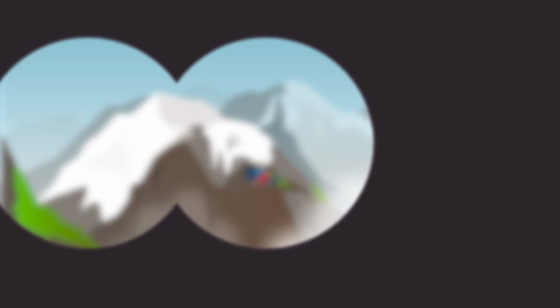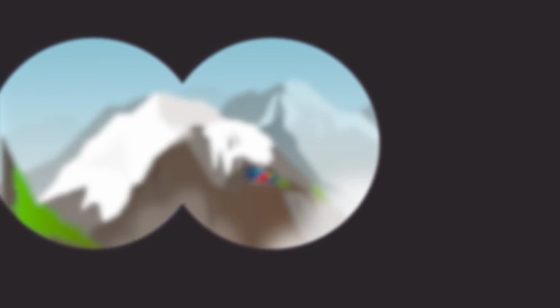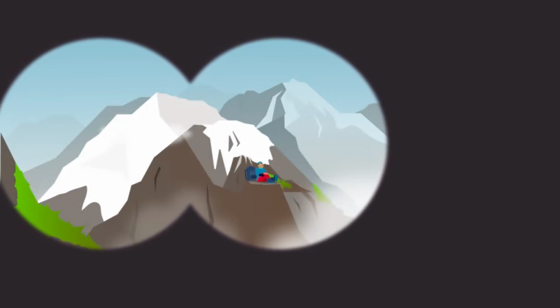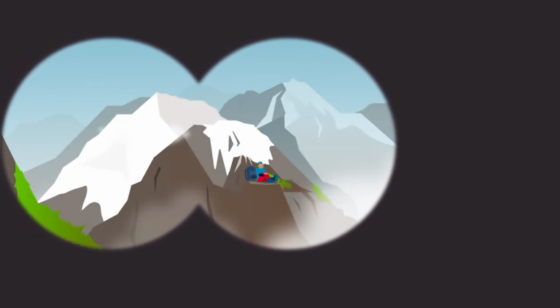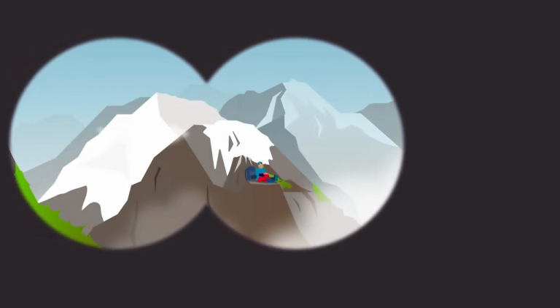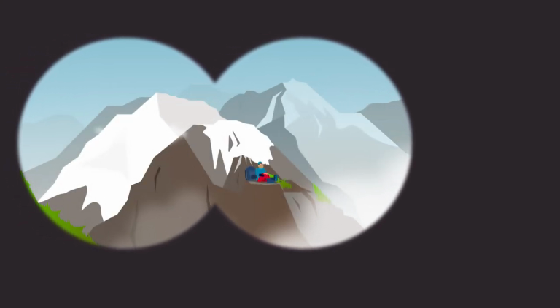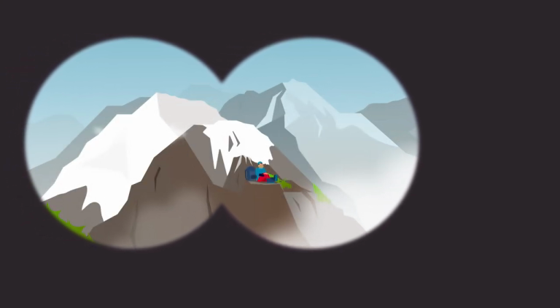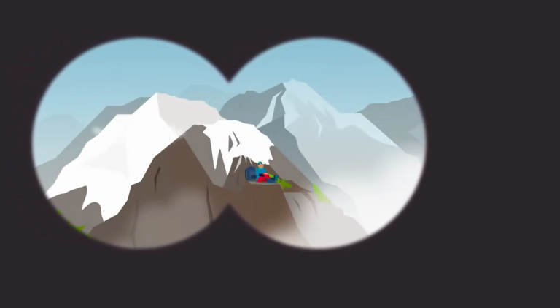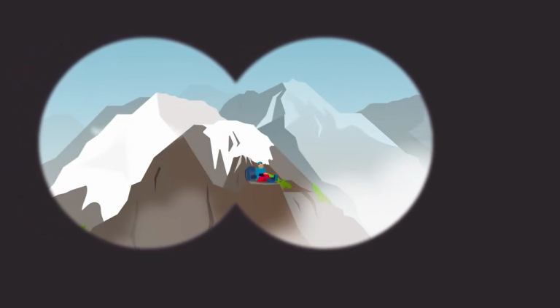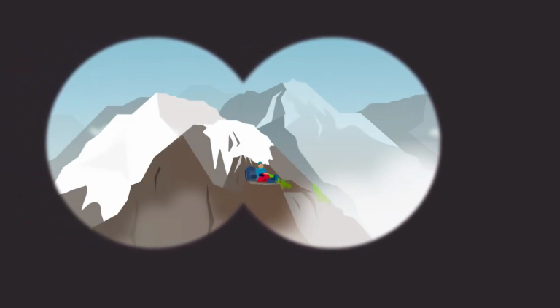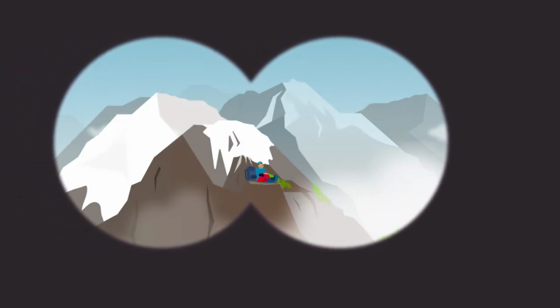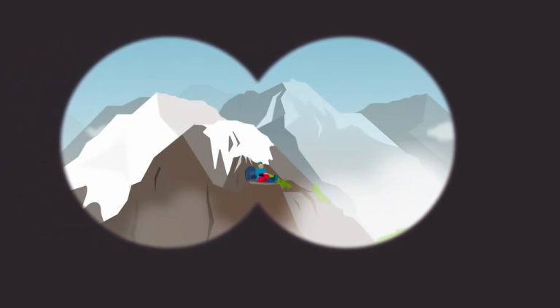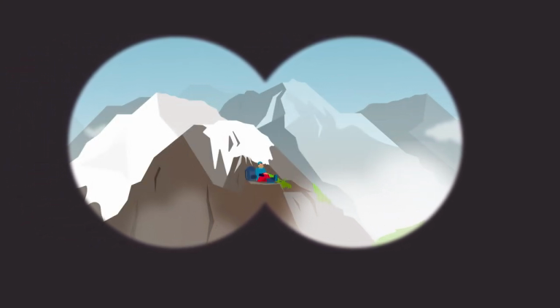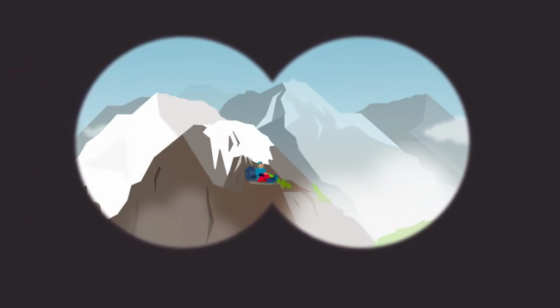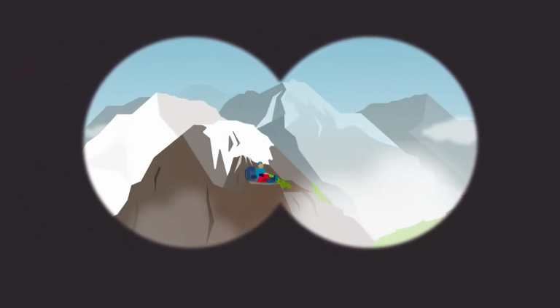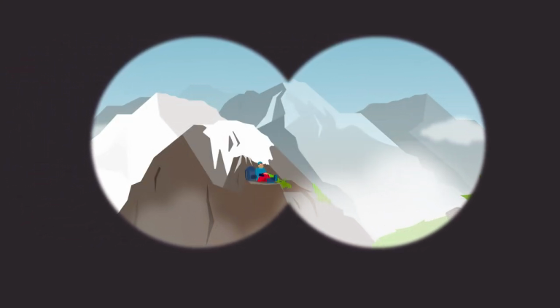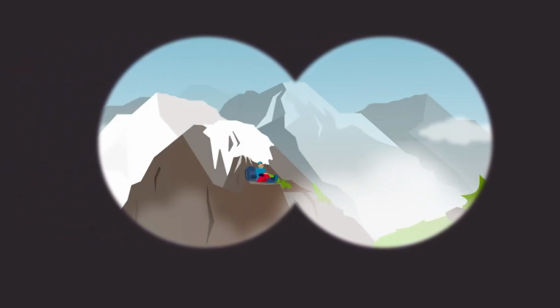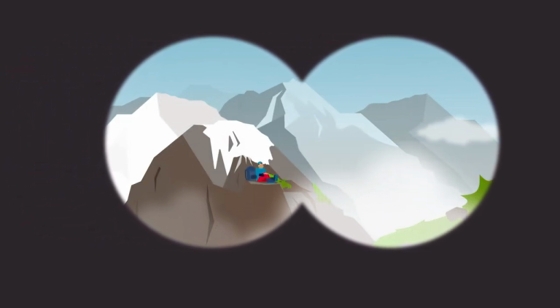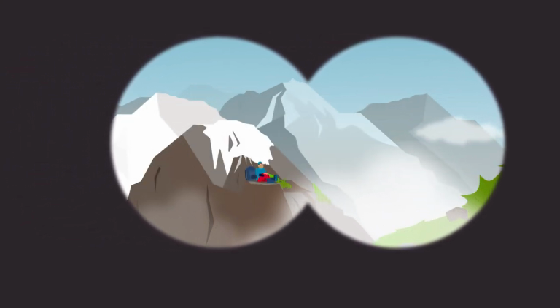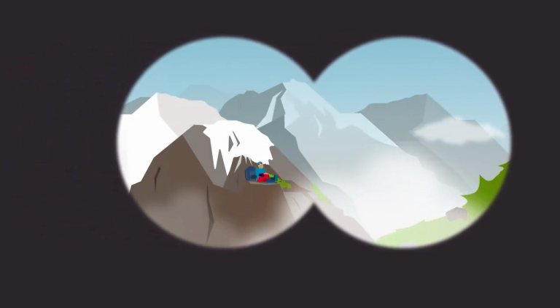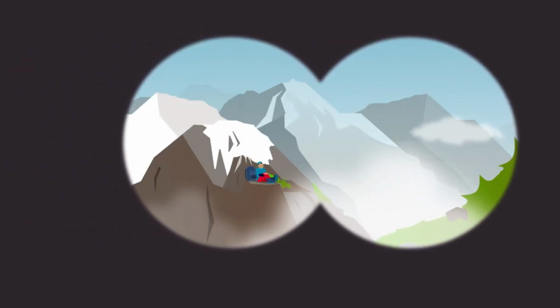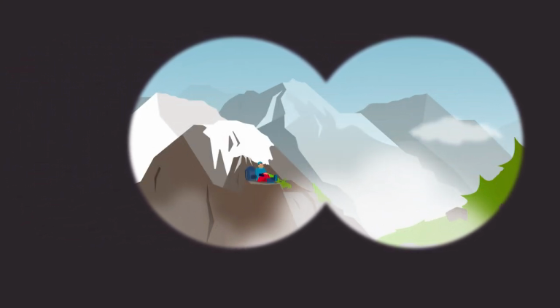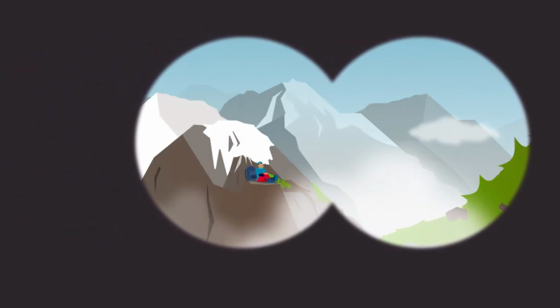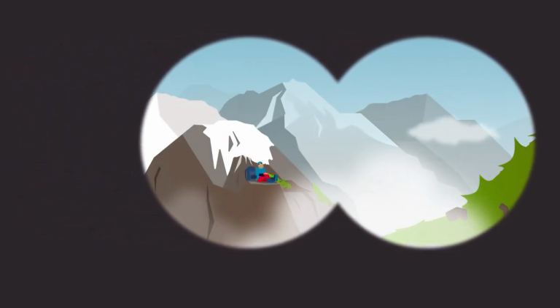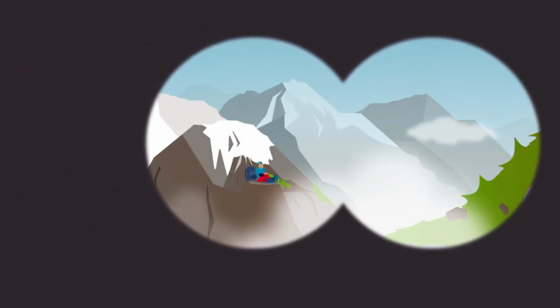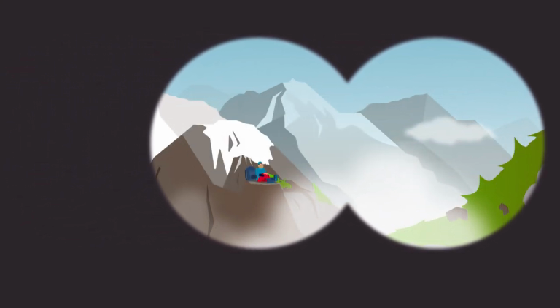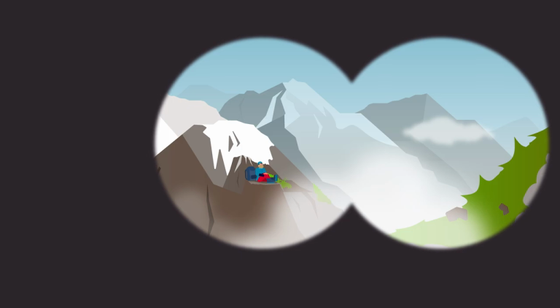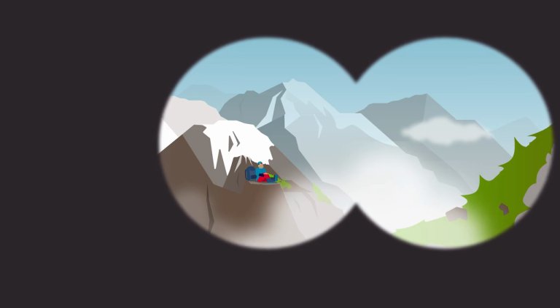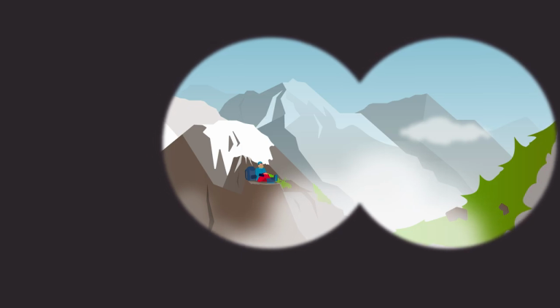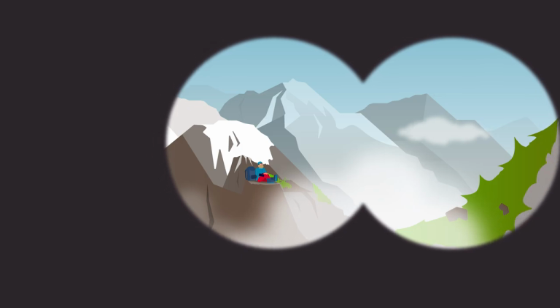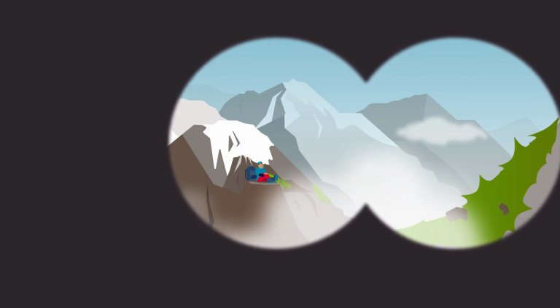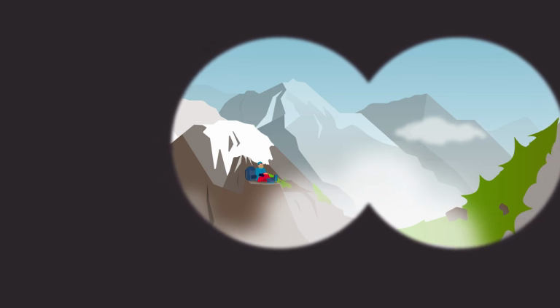Wow, this is Mont Blanc, the highest peak of the Alps. Isn't it beautiful?